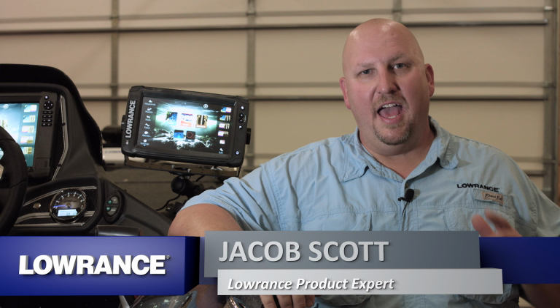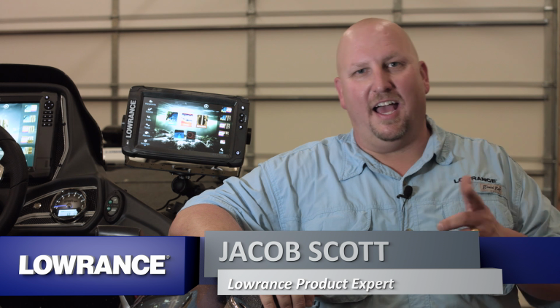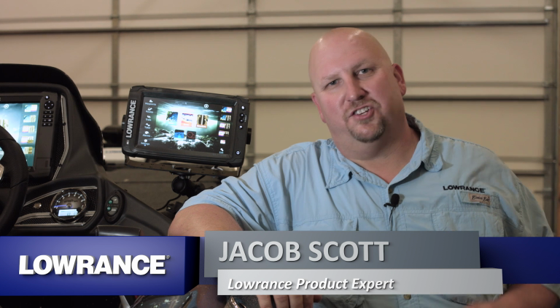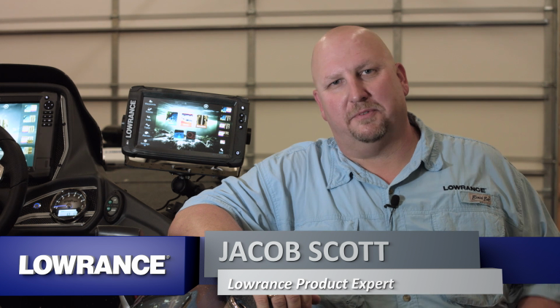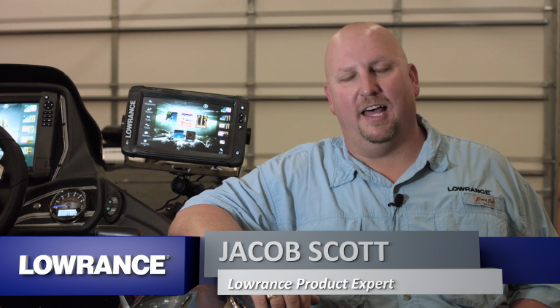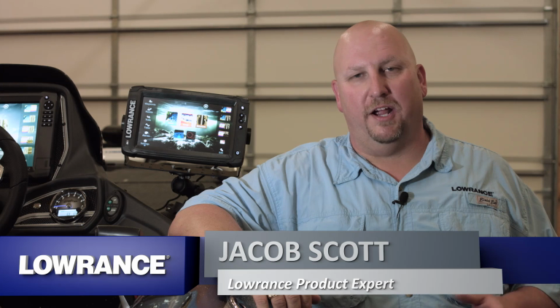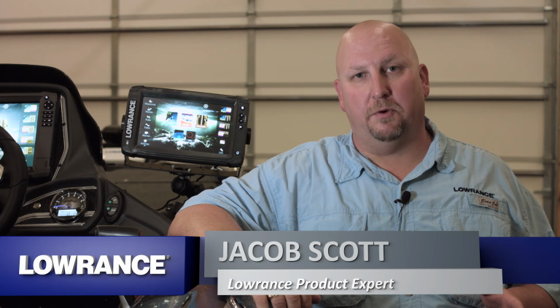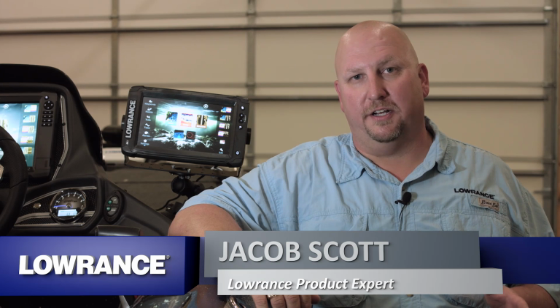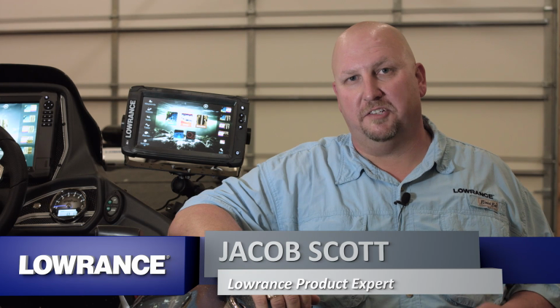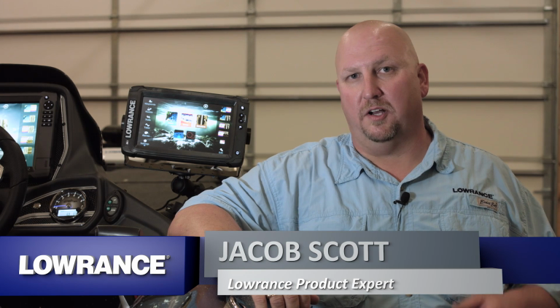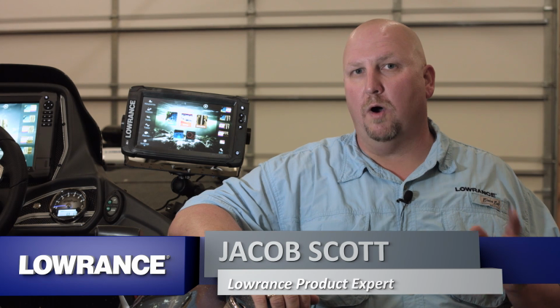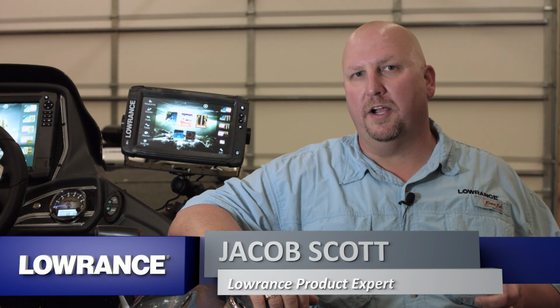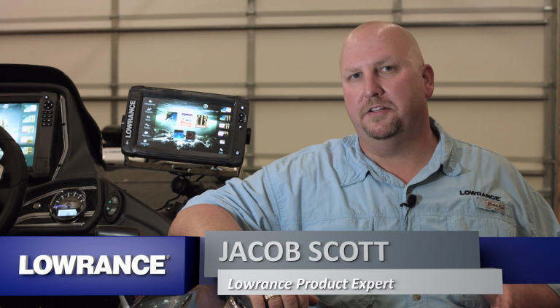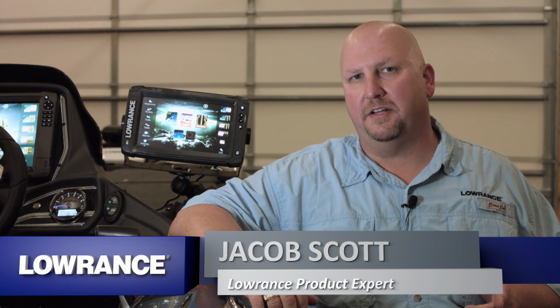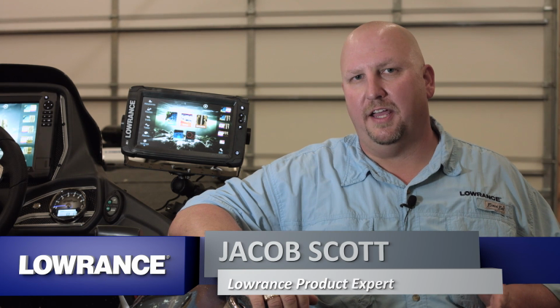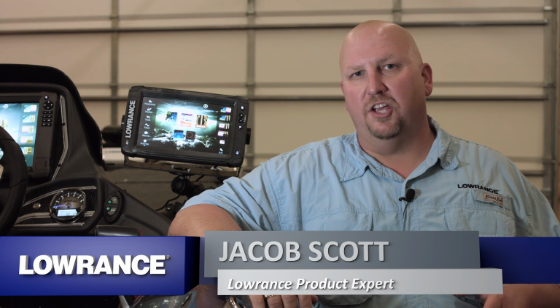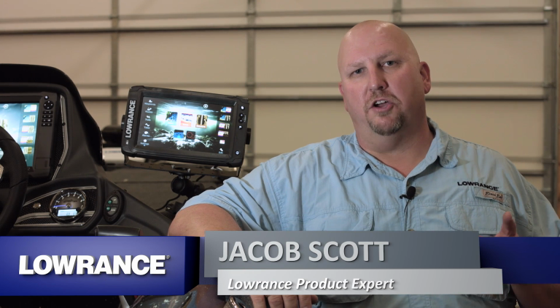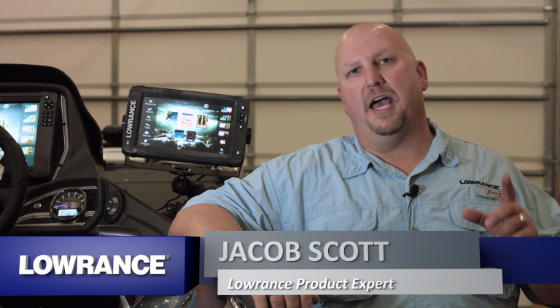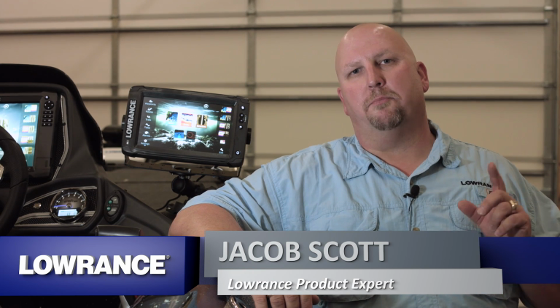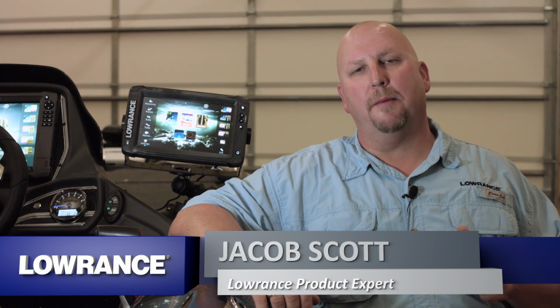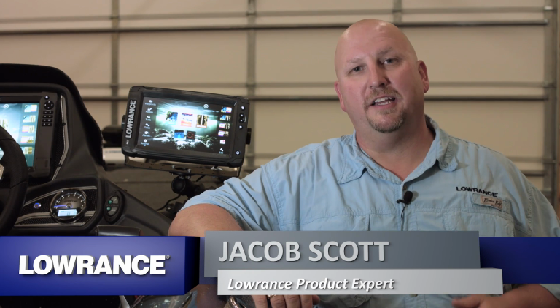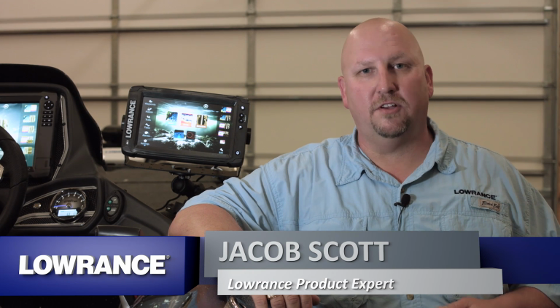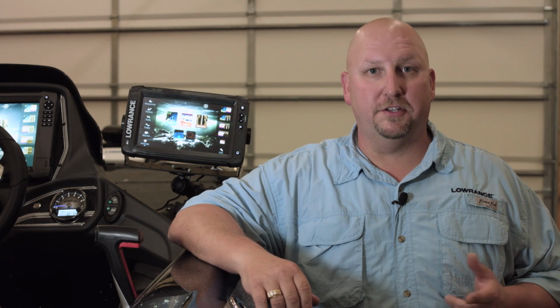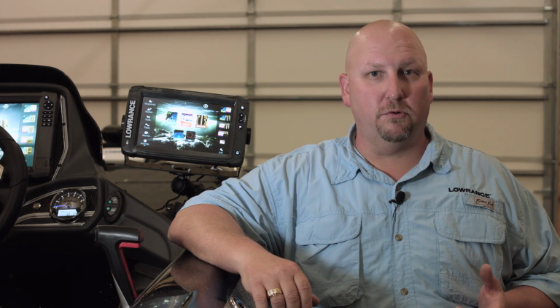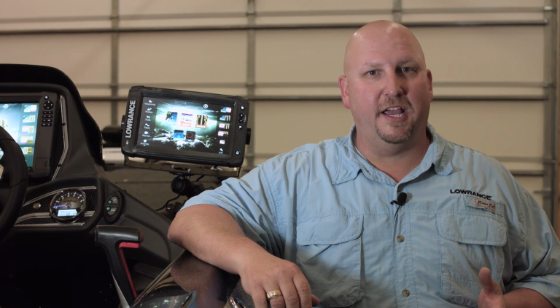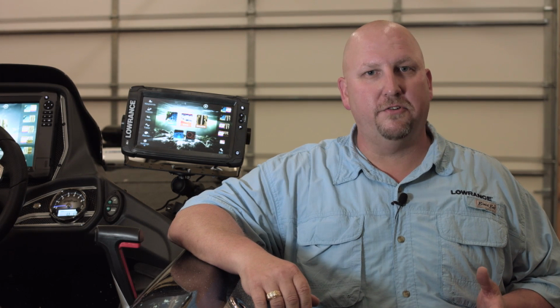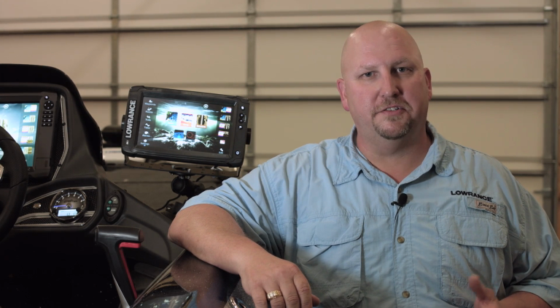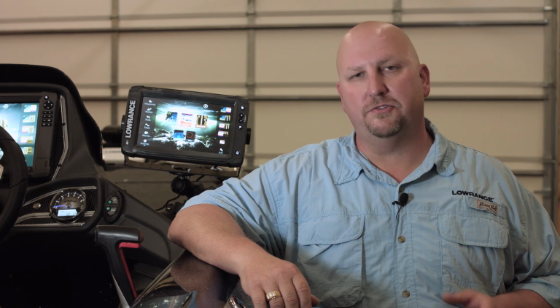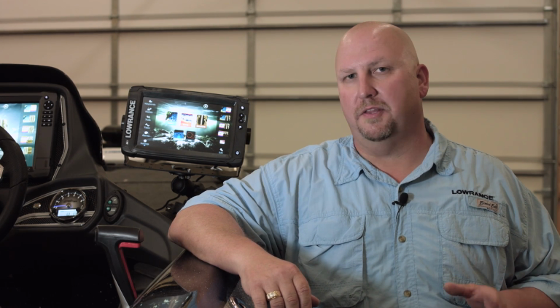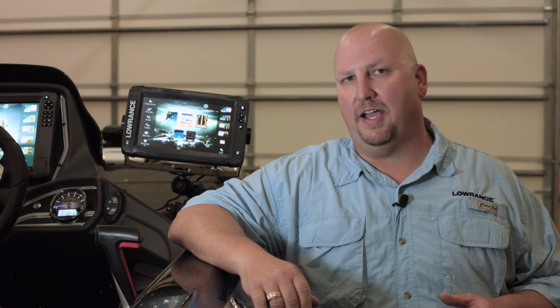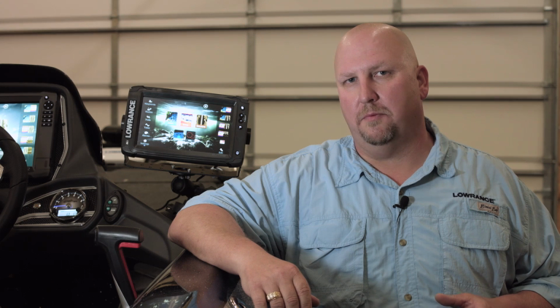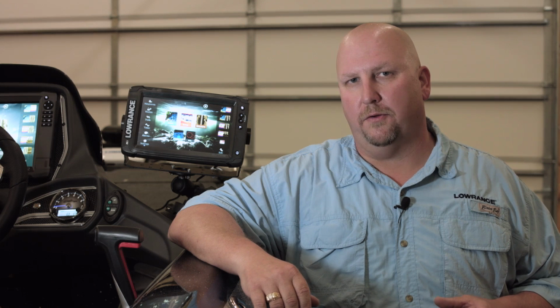Hey guys, Jacob Scott, Lowrance product expert, and what we're going to do today is show you how to properly install the total scan transducer on the back of your boat.